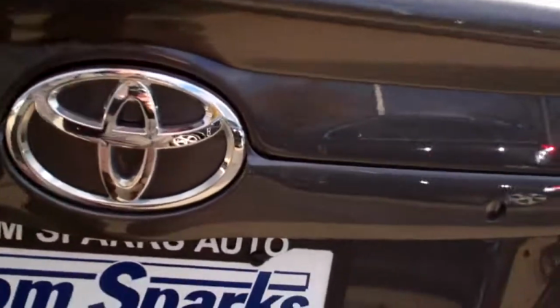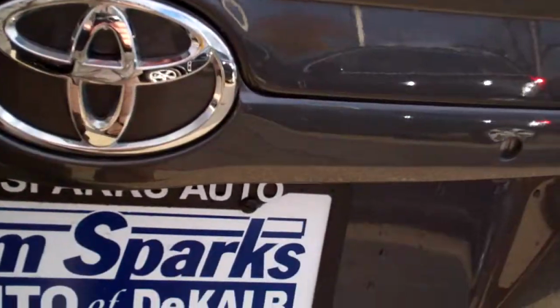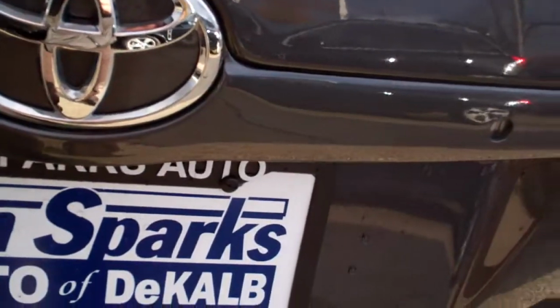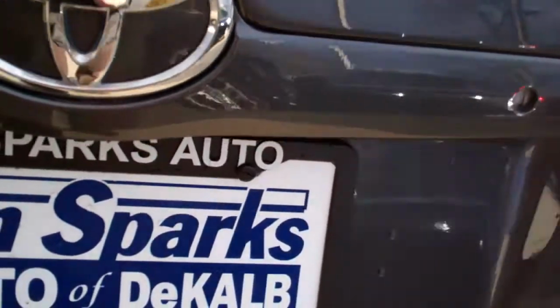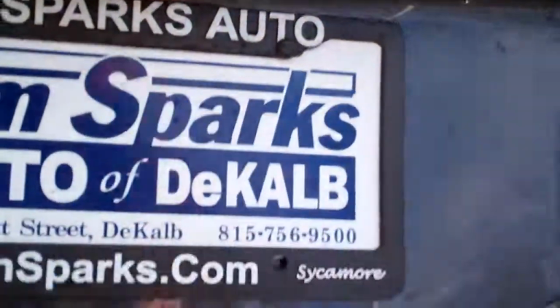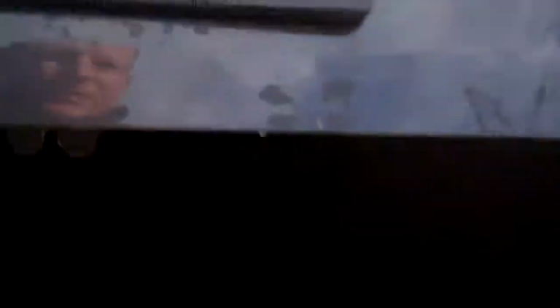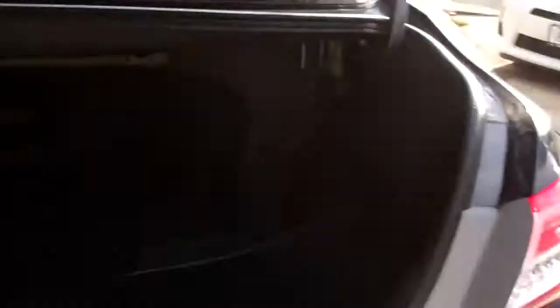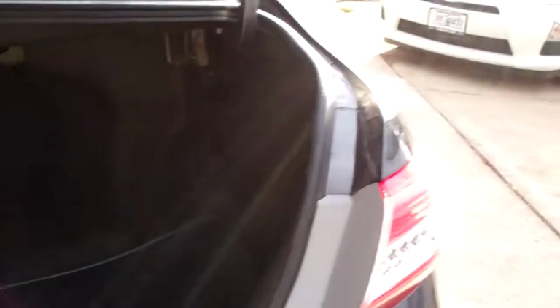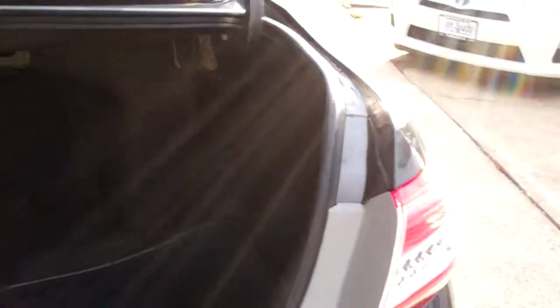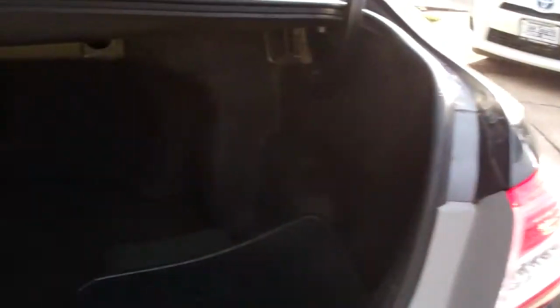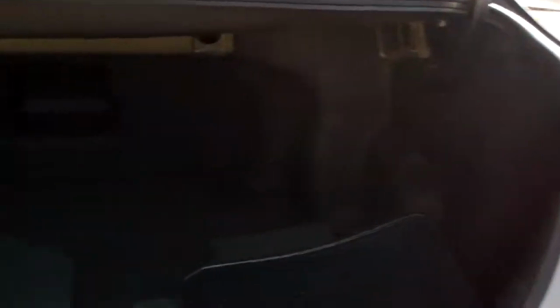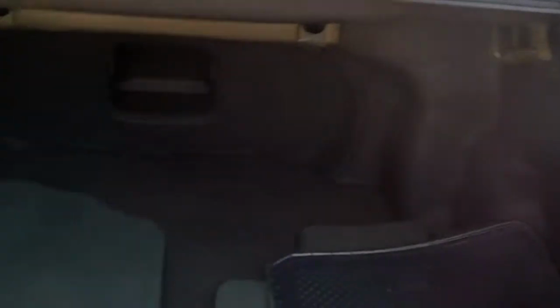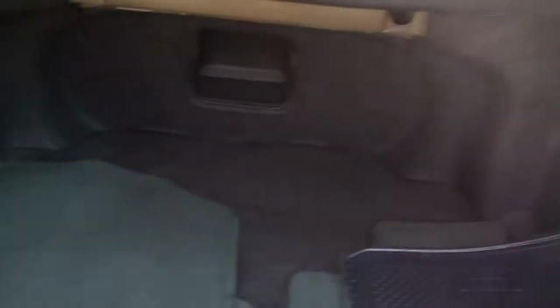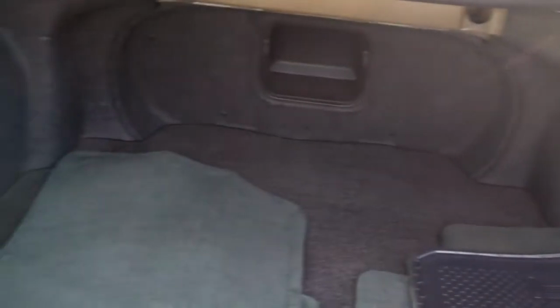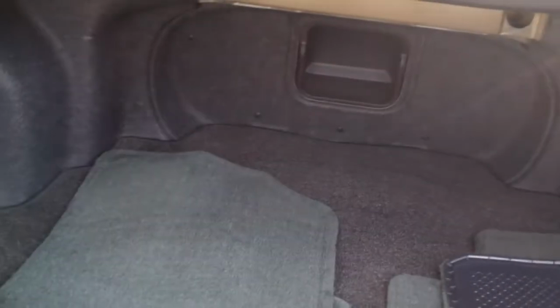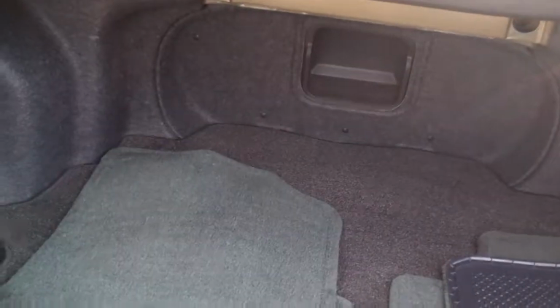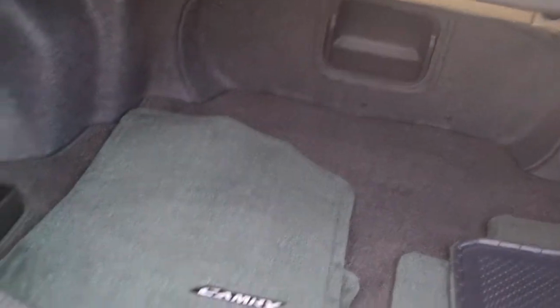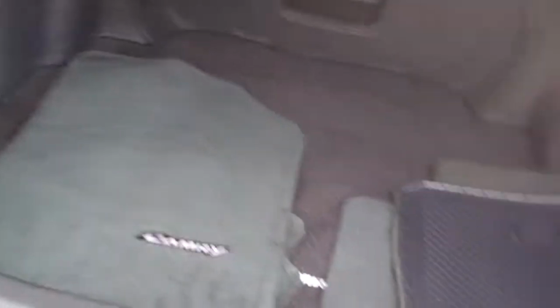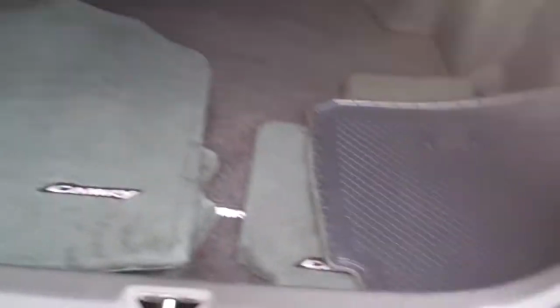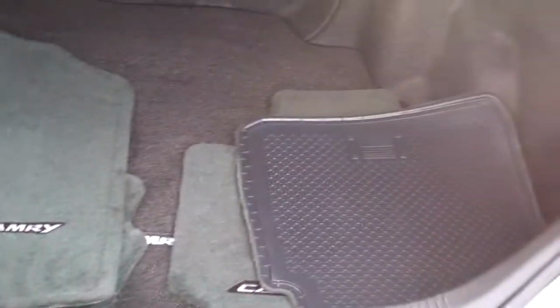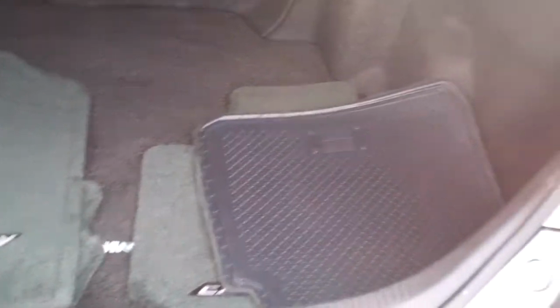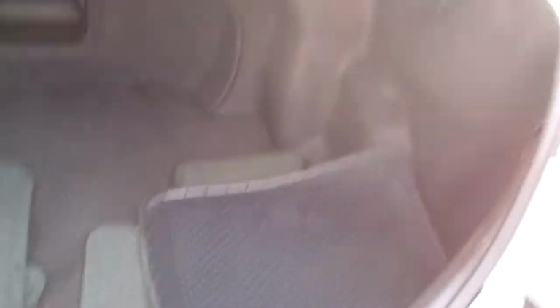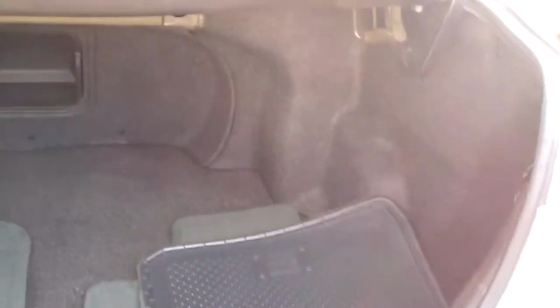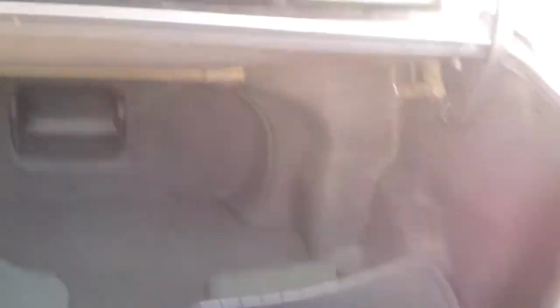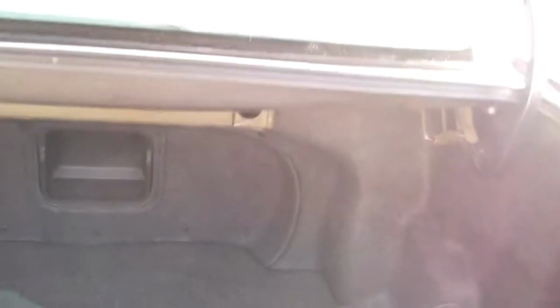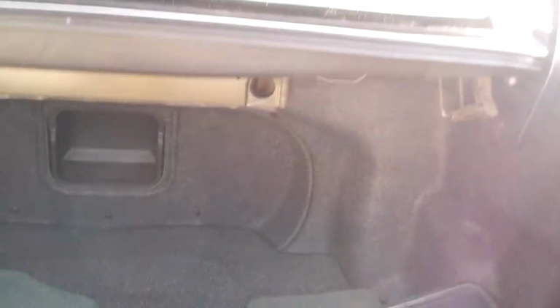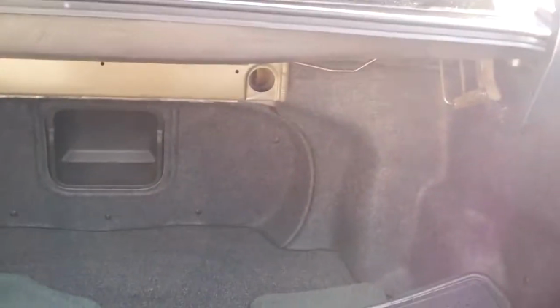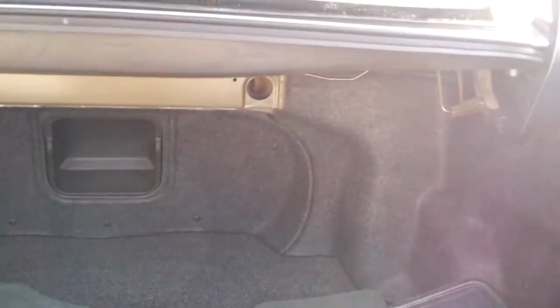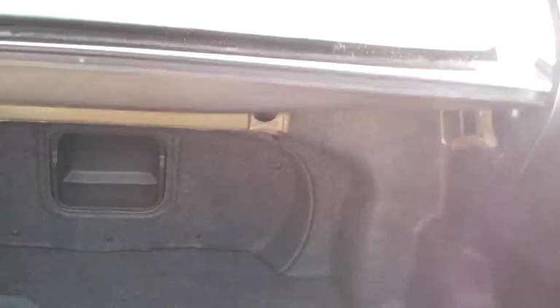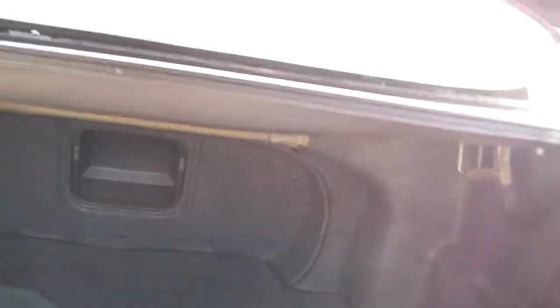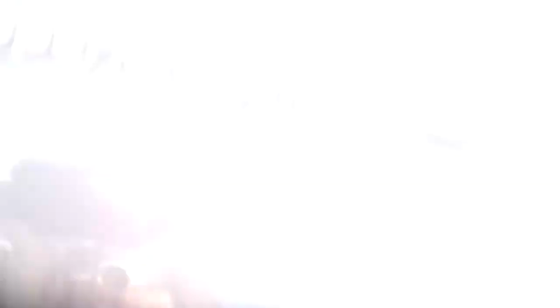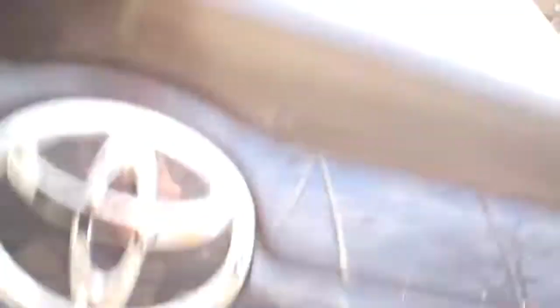Let's check out the inside. Nice big trunk, nice clean floor mats, little pass-through right there.